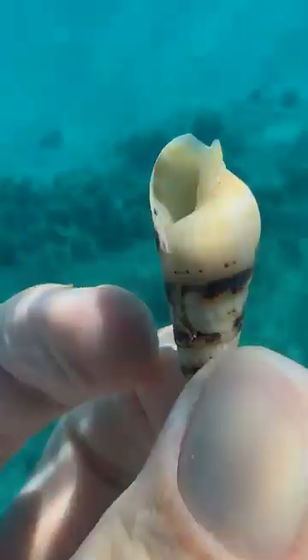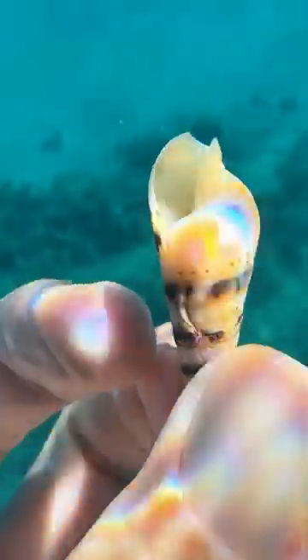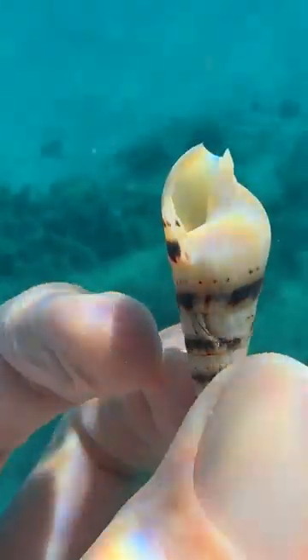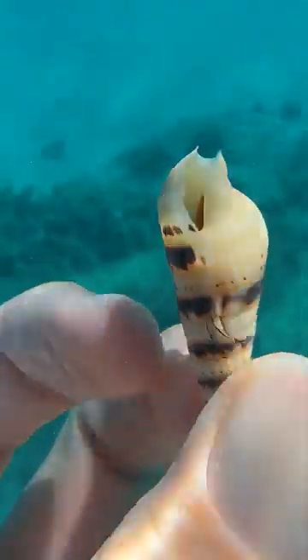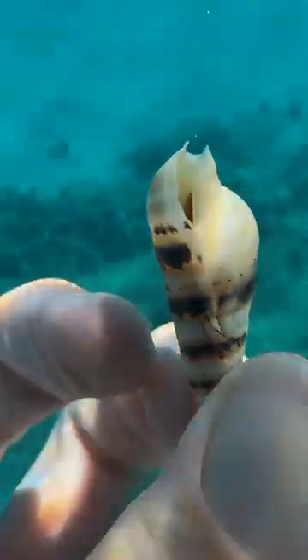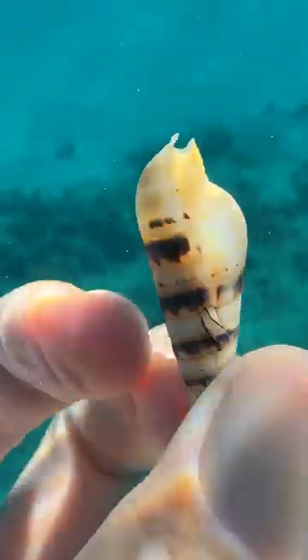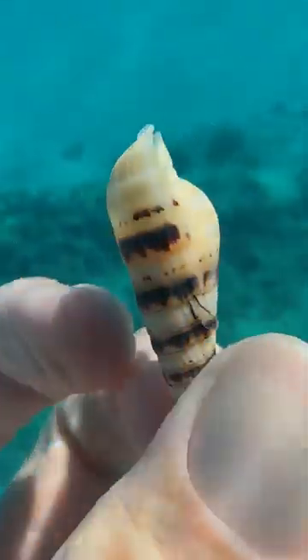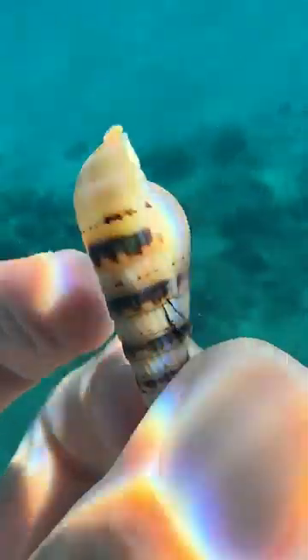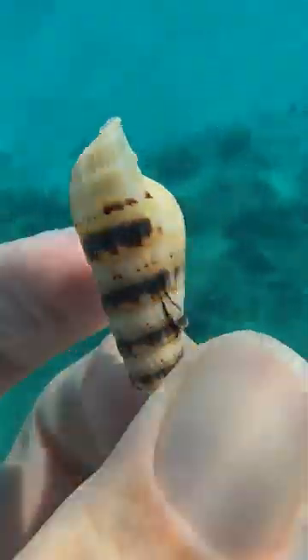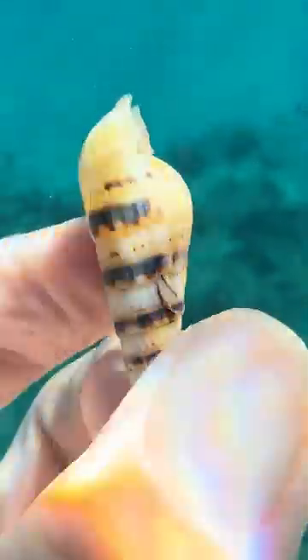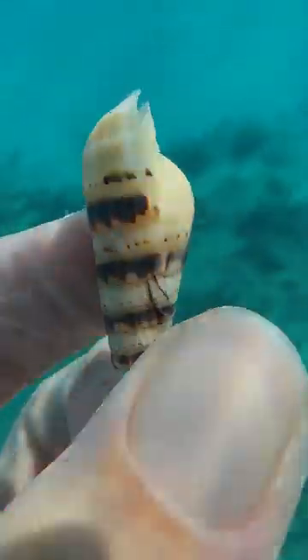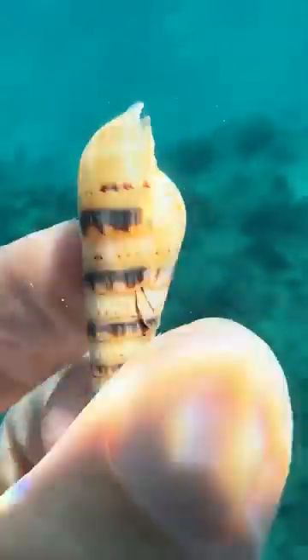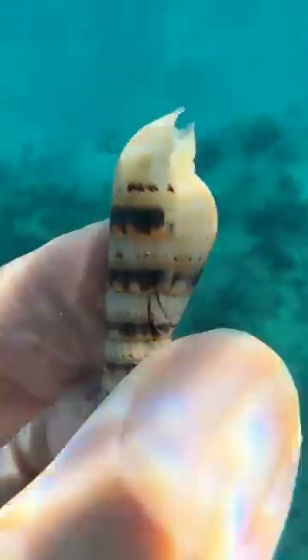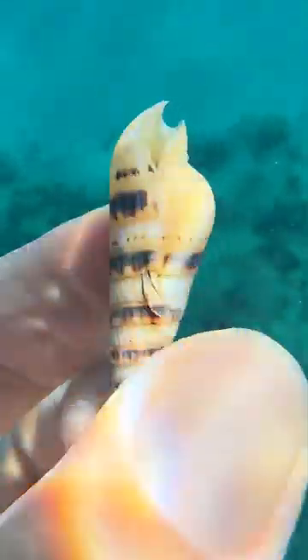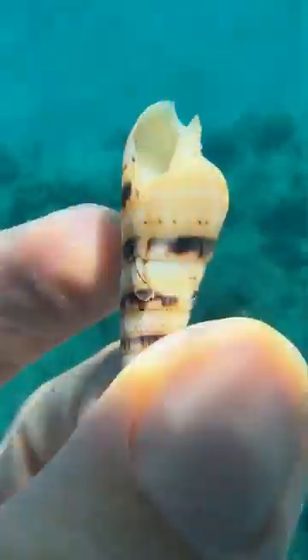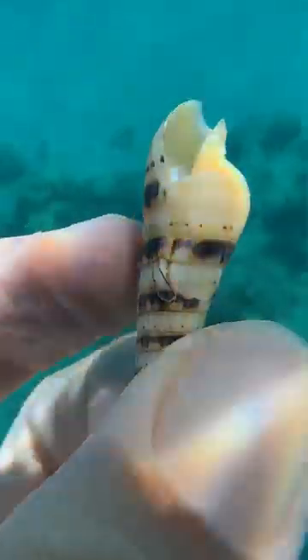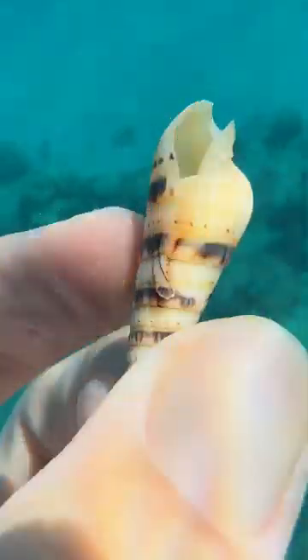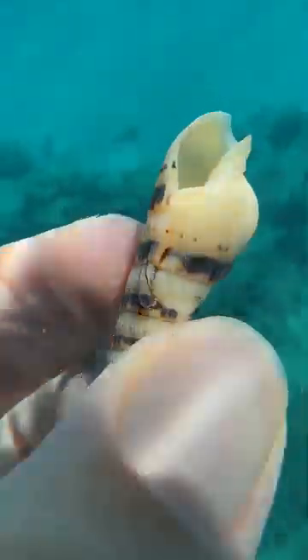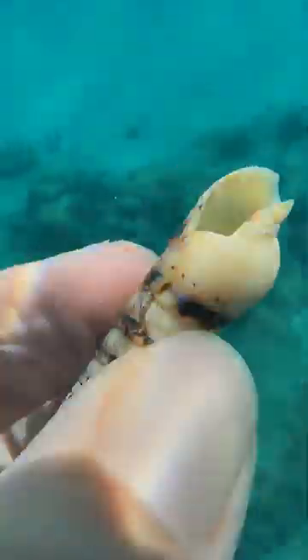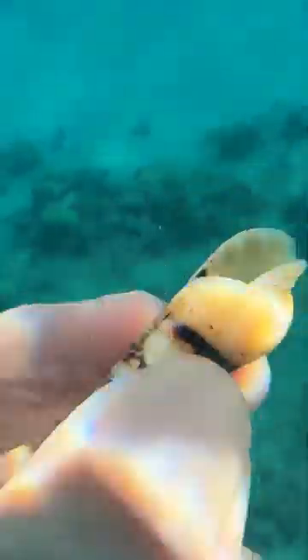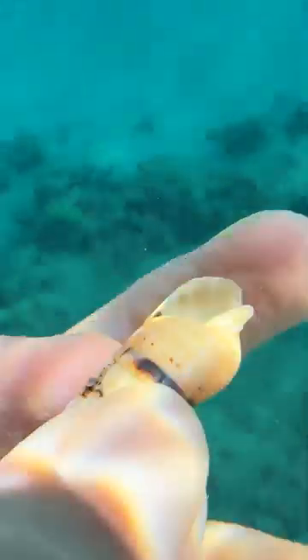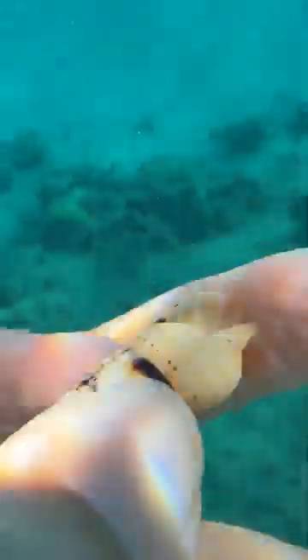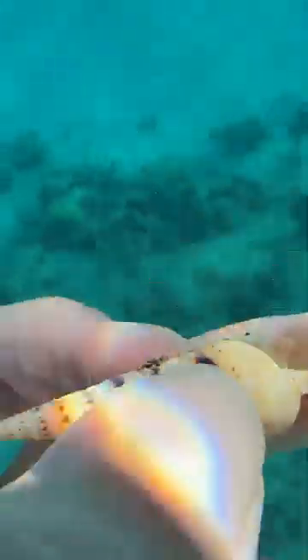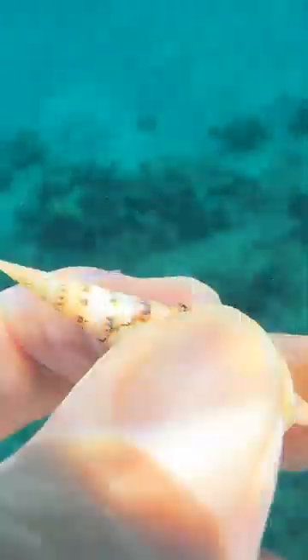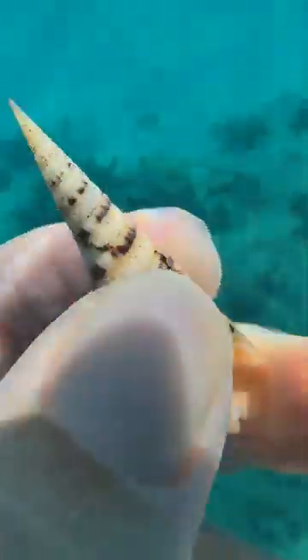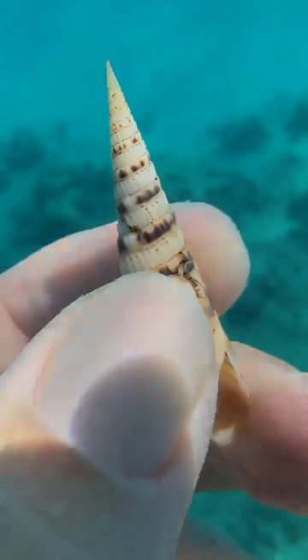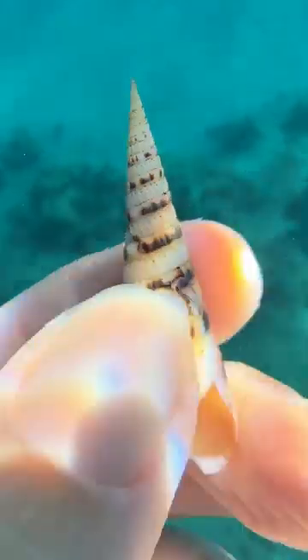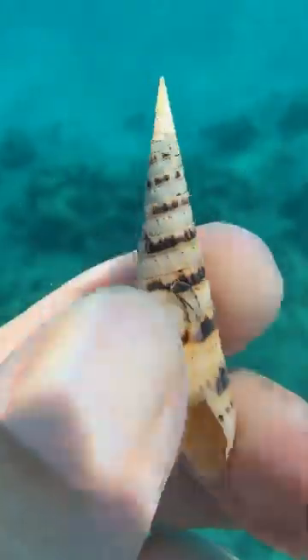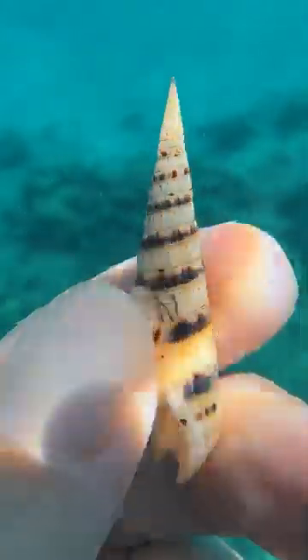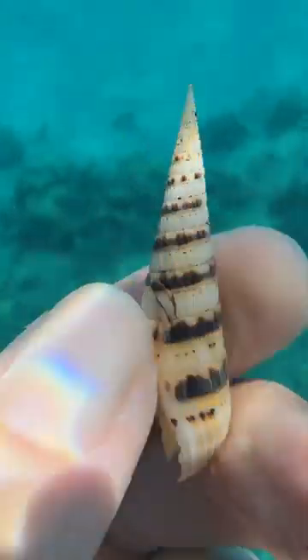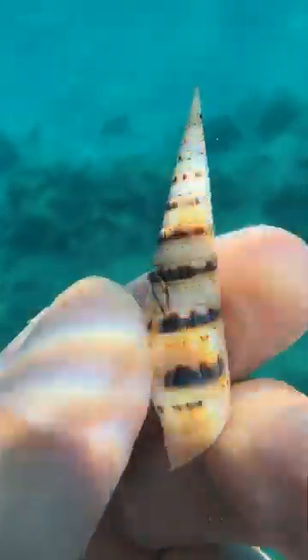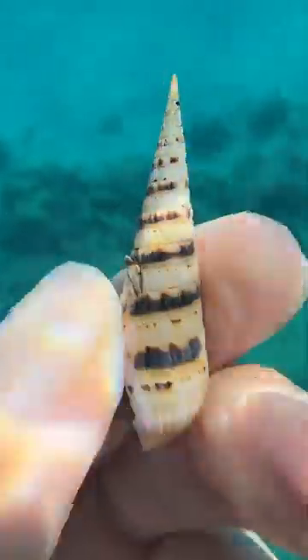One of the coolest features was that with the new macro lens I could zoom in so close on this seashell that I found.